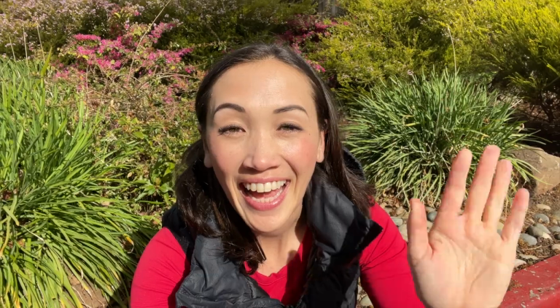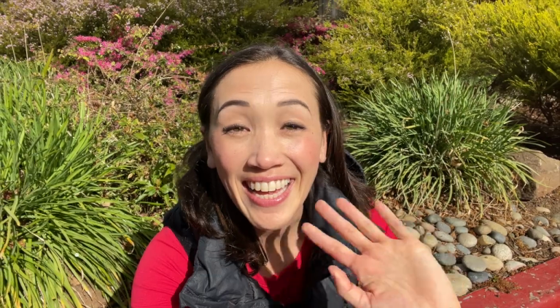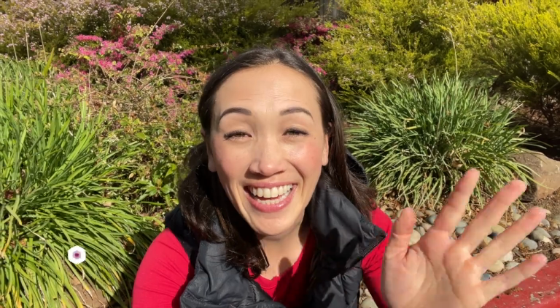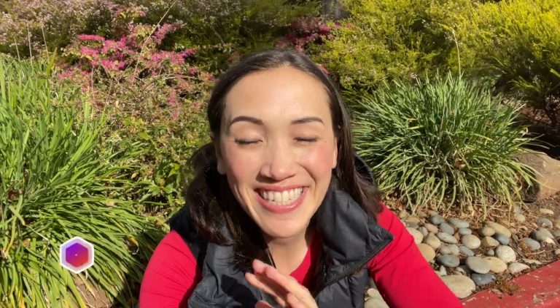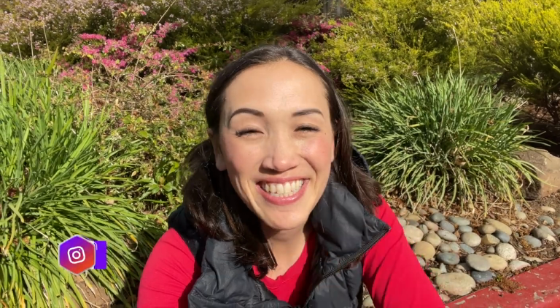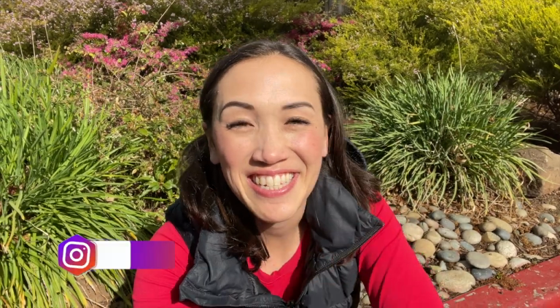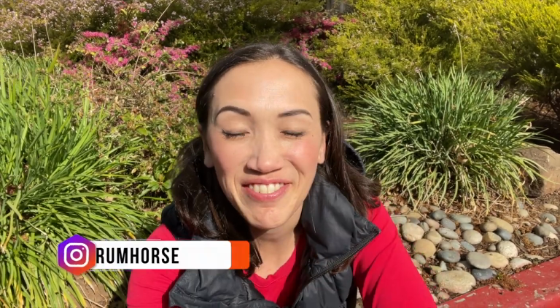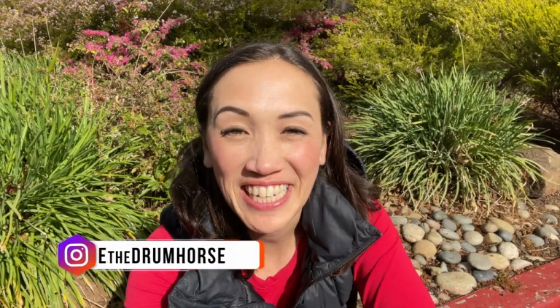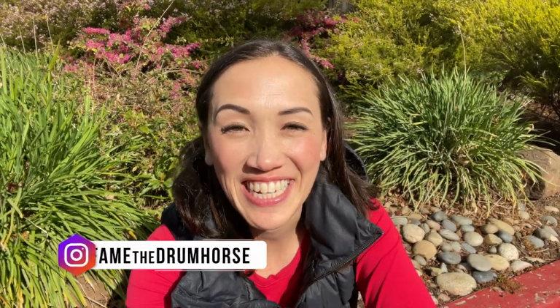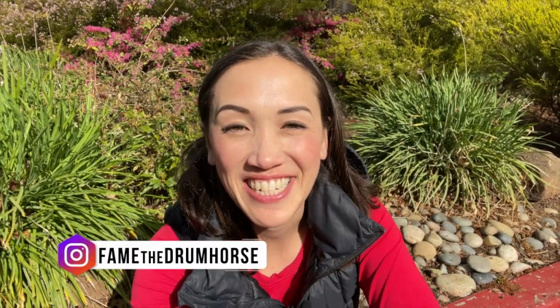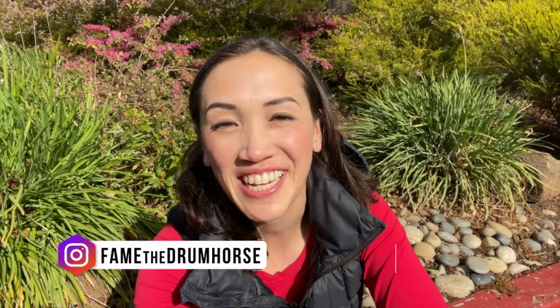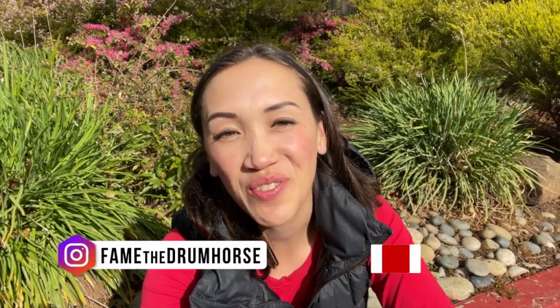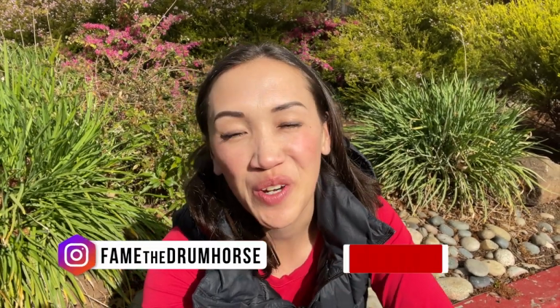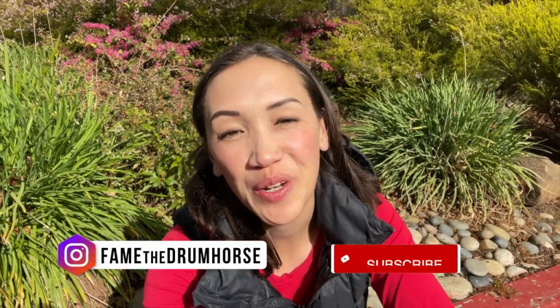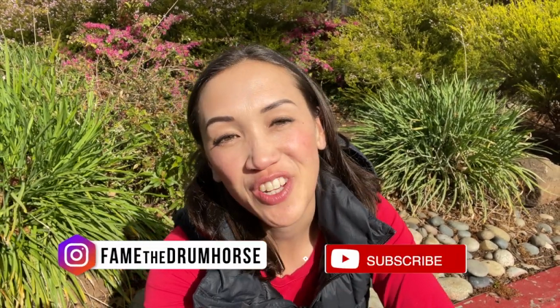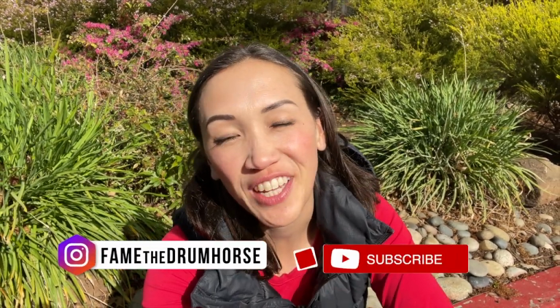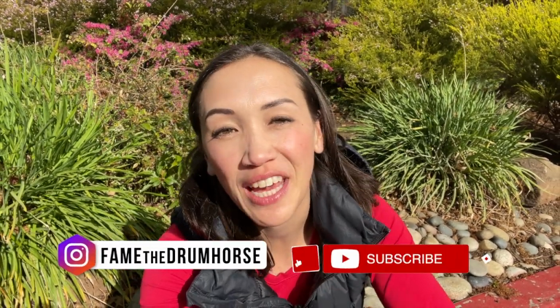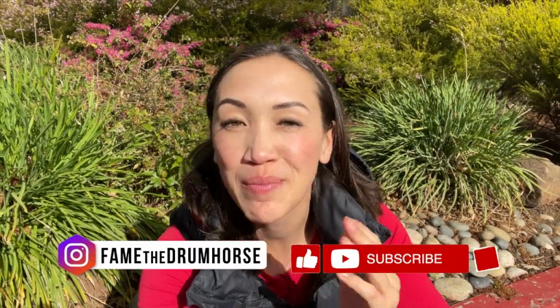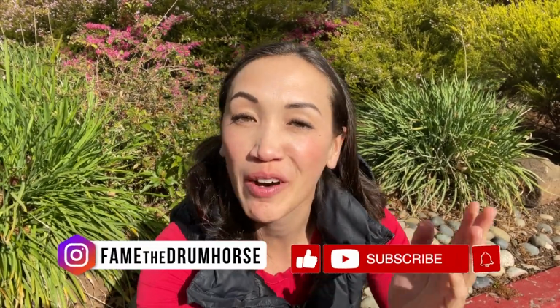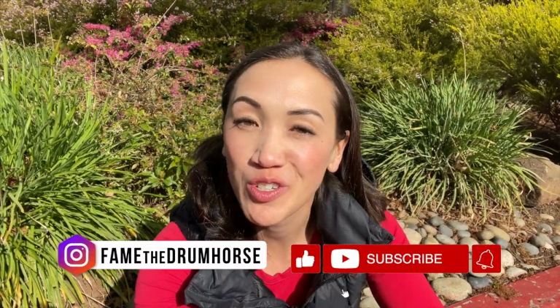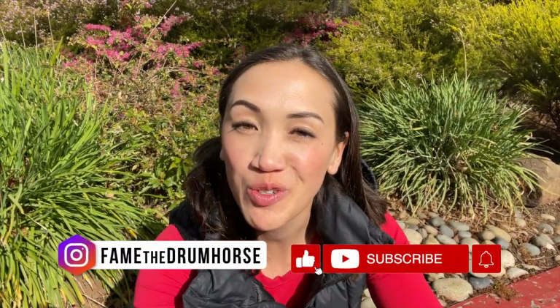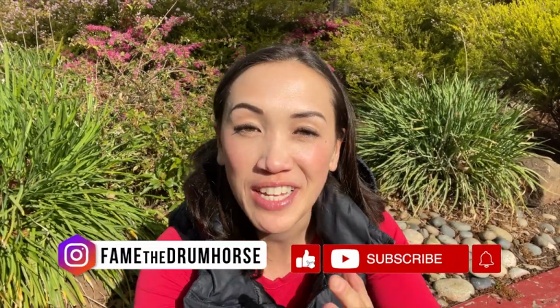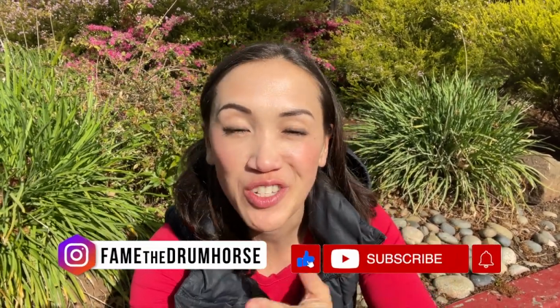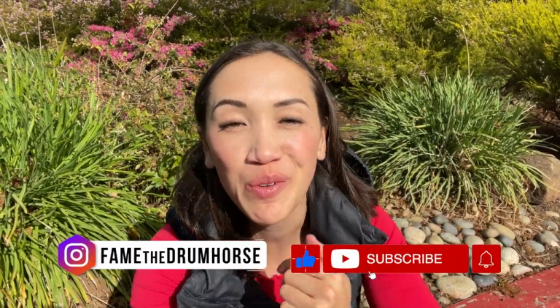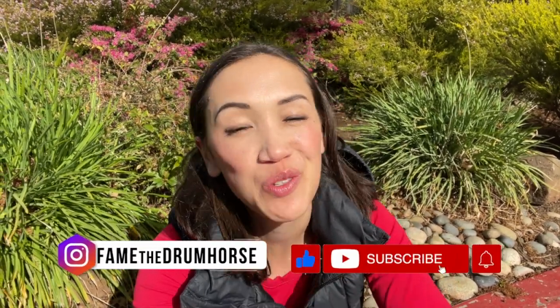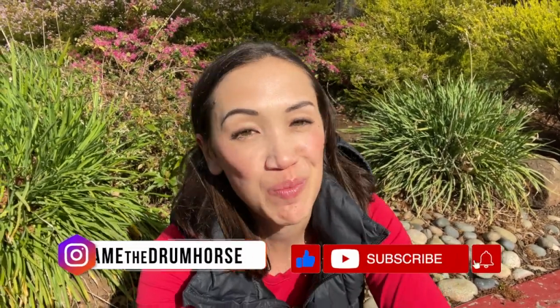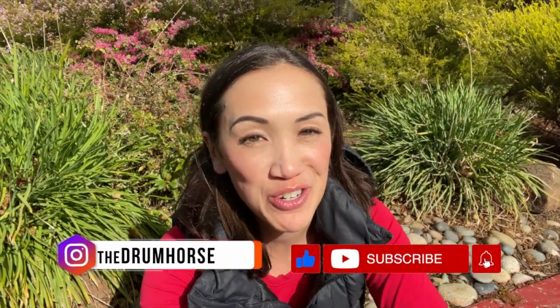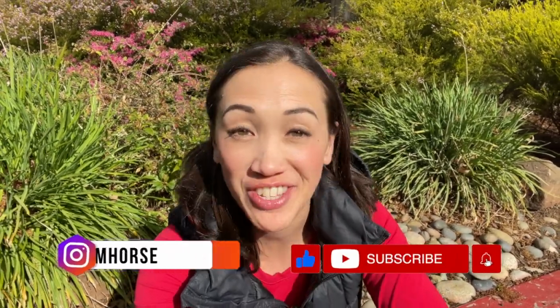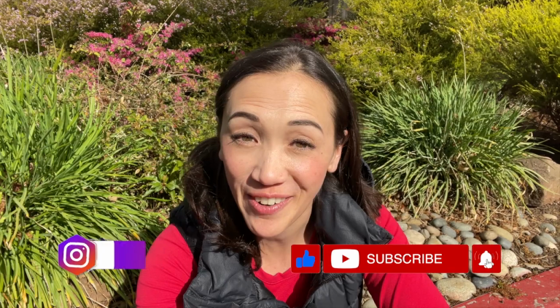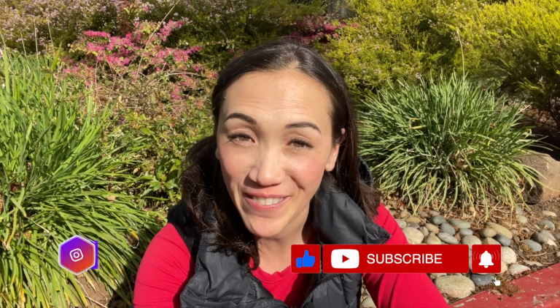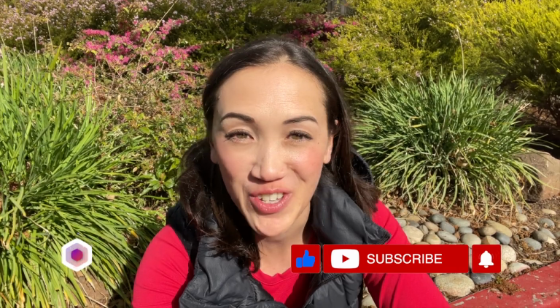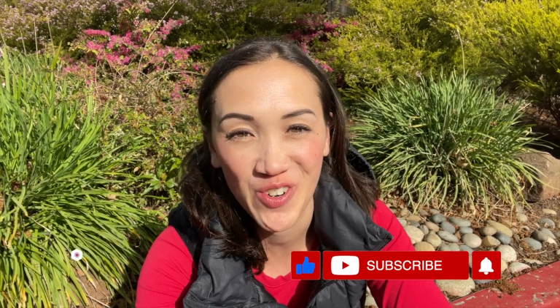Hey guys, it's Stephanie and in today's video we are talking about do's and don'ts for purchasing your first horse.